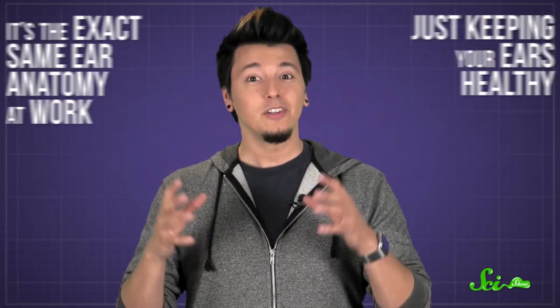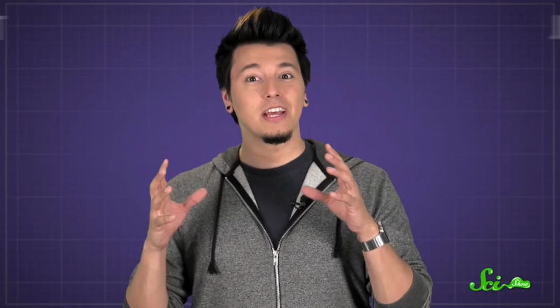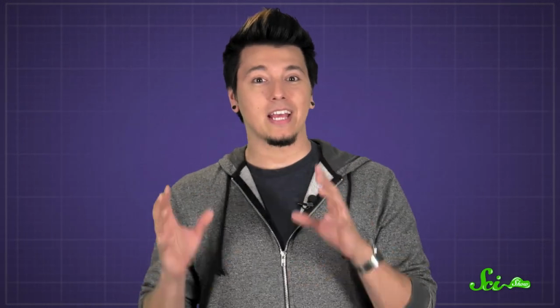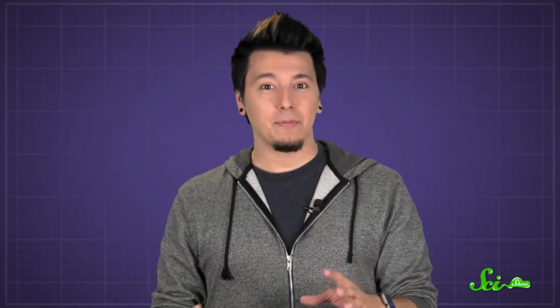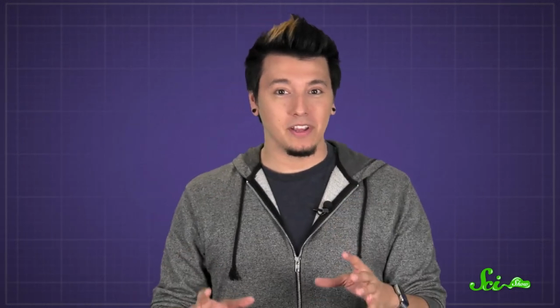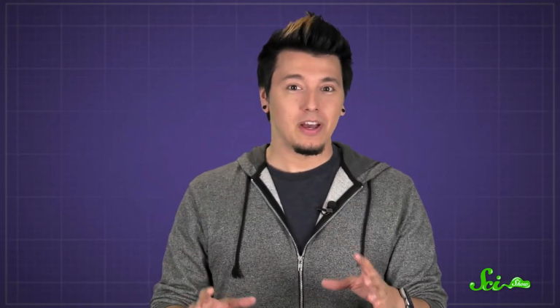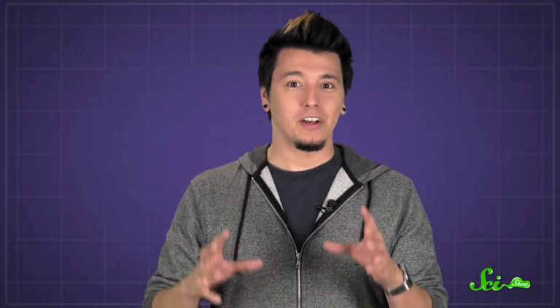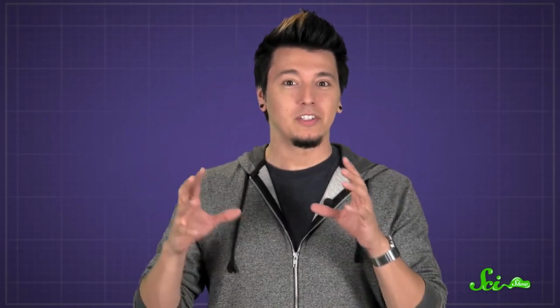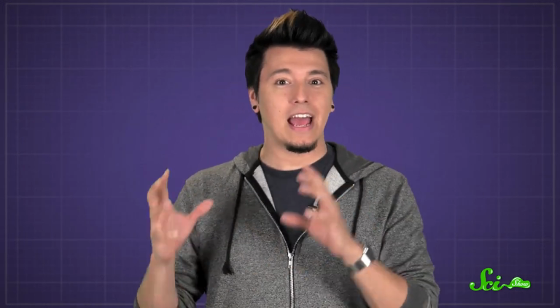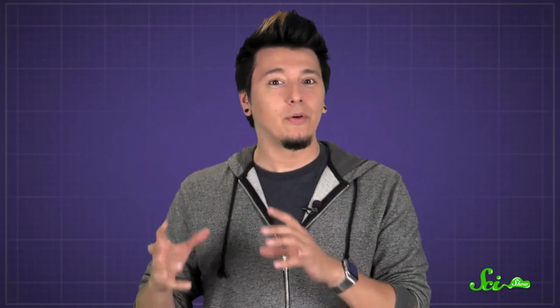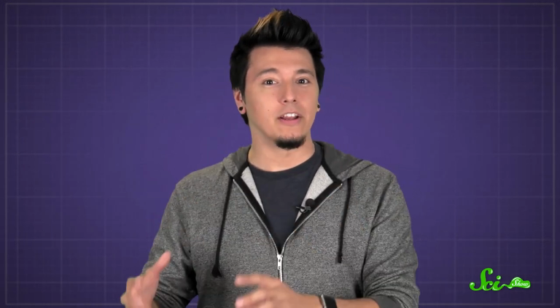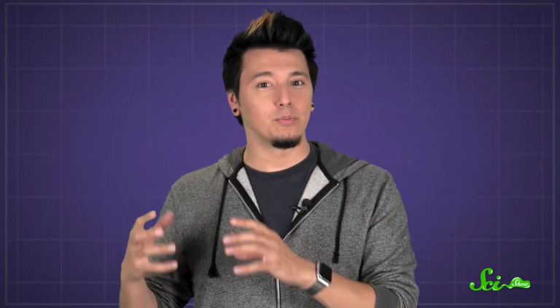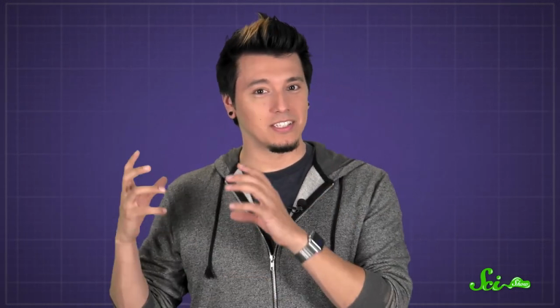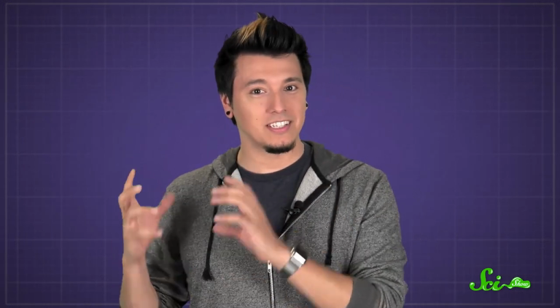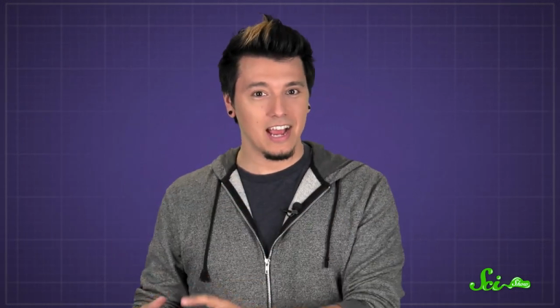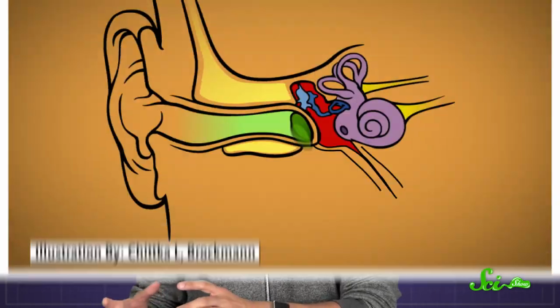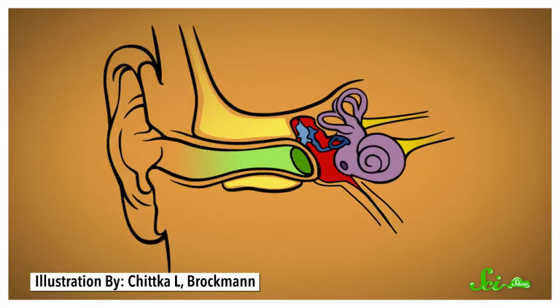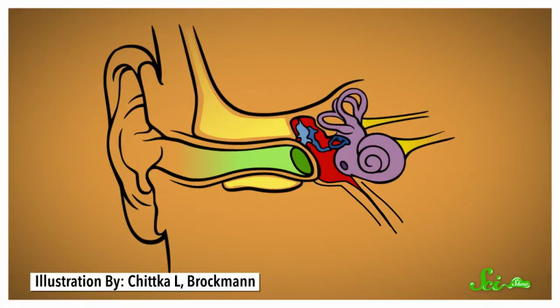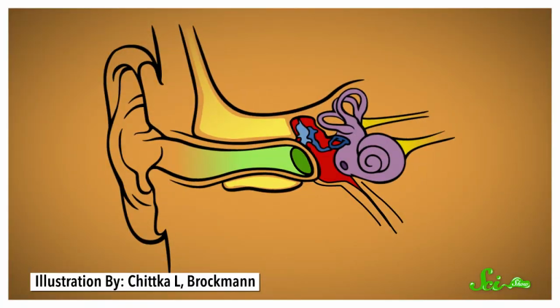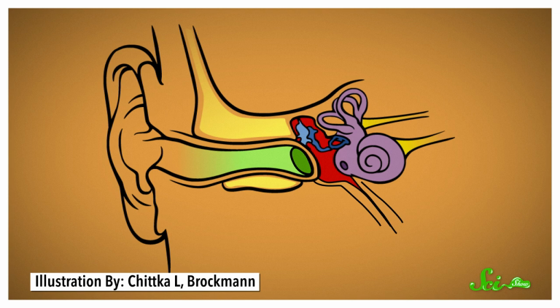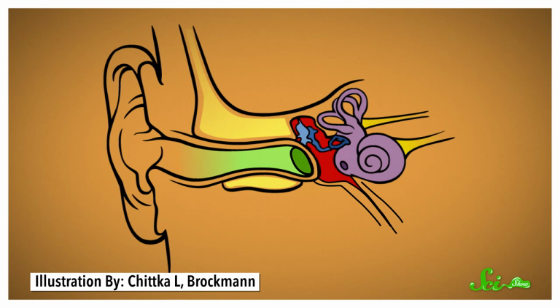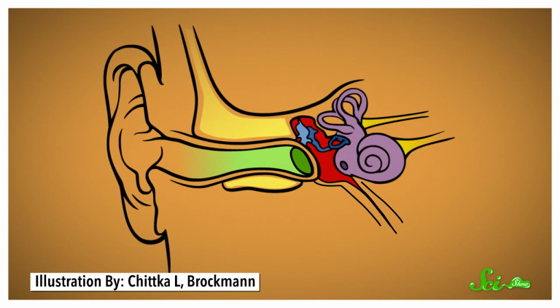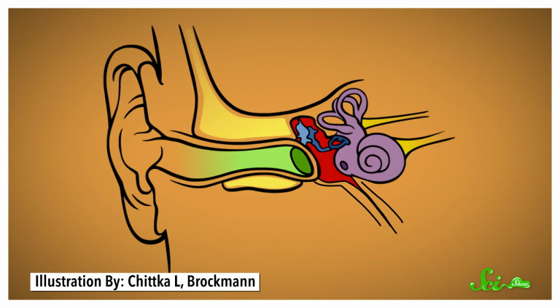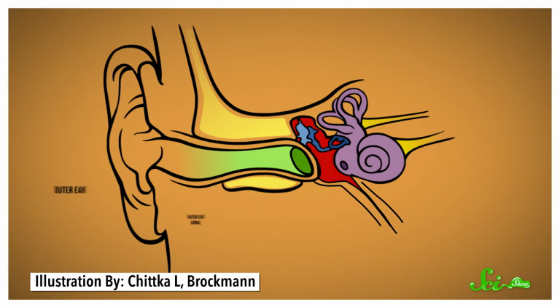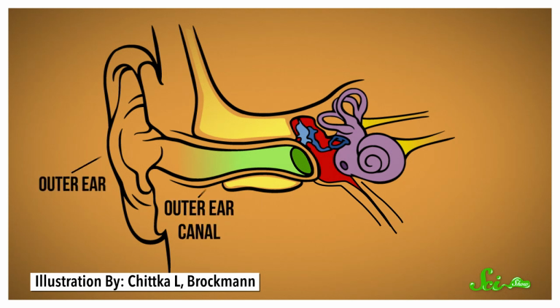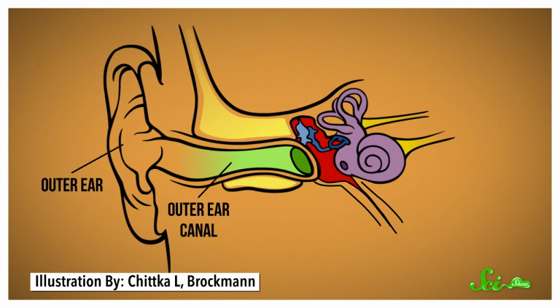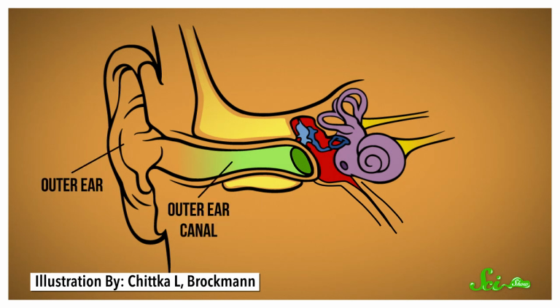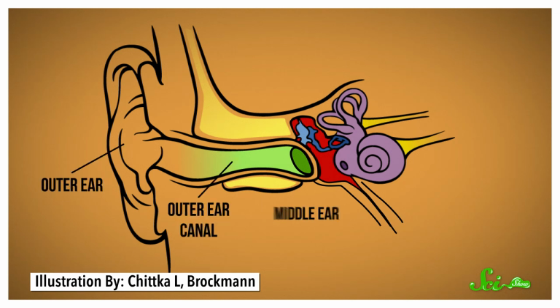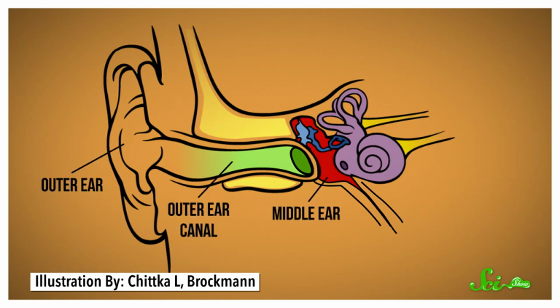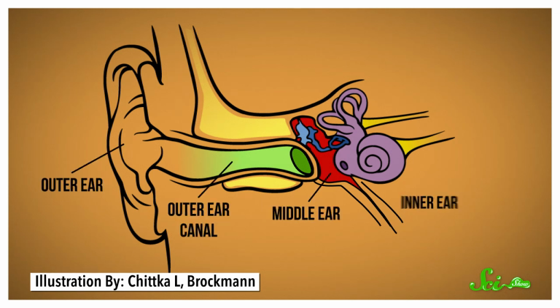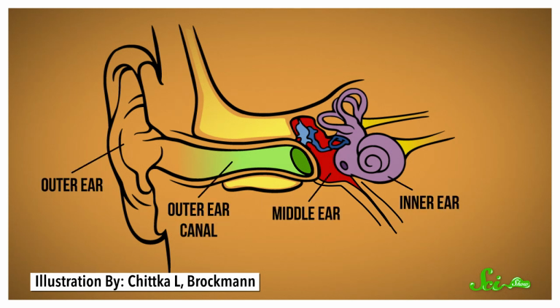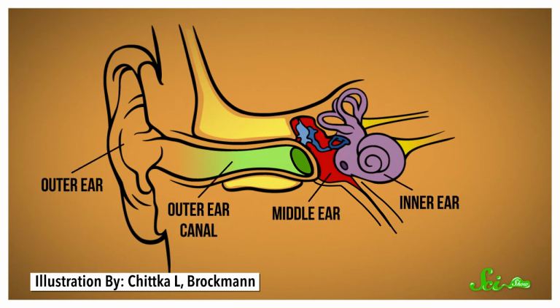To understand what's happening, you have to understand how our ears process sounds. There are three sections that work together: the outer, middle, and inner ear.